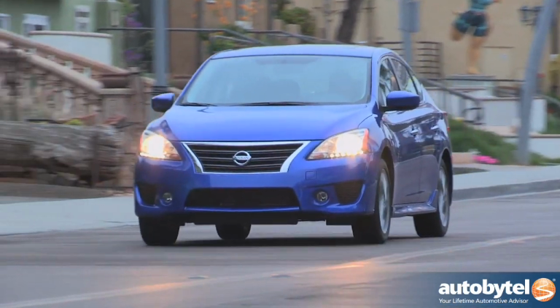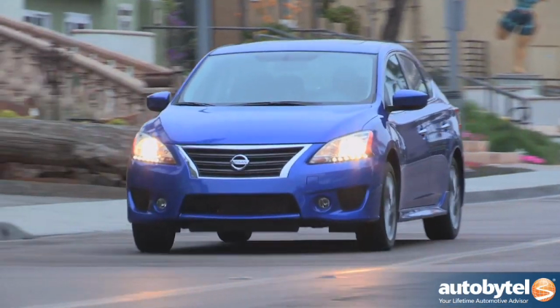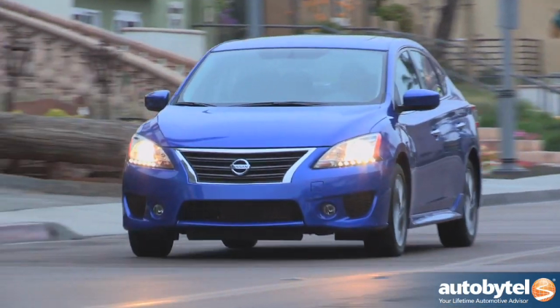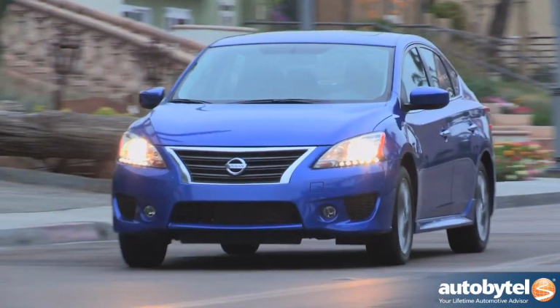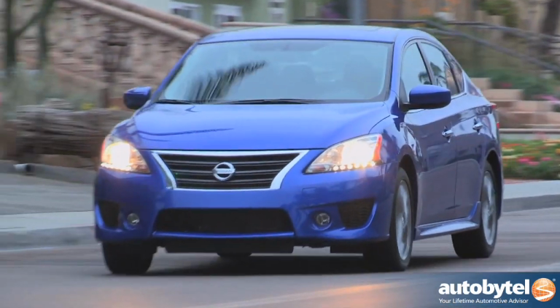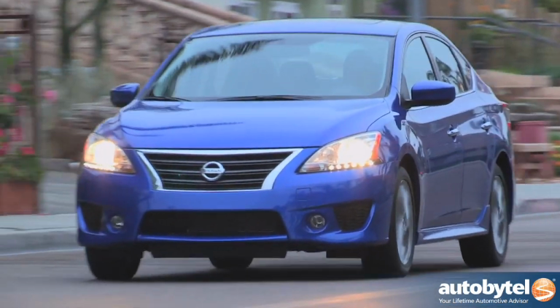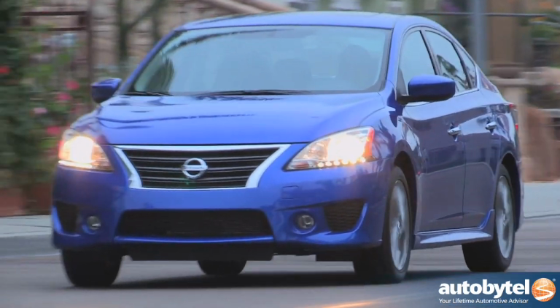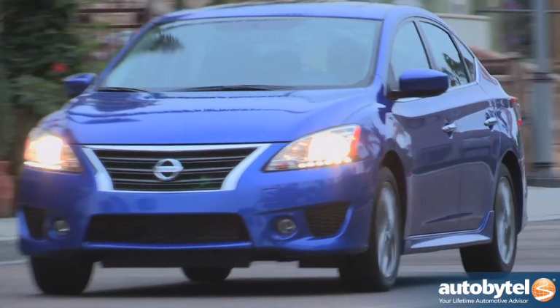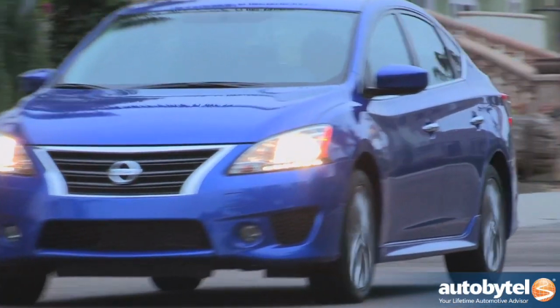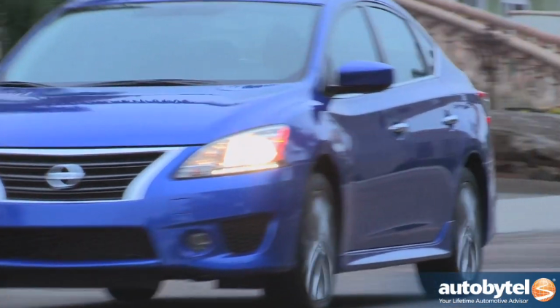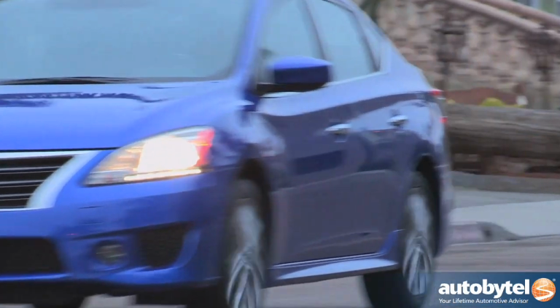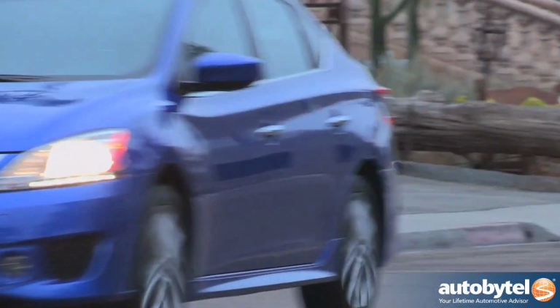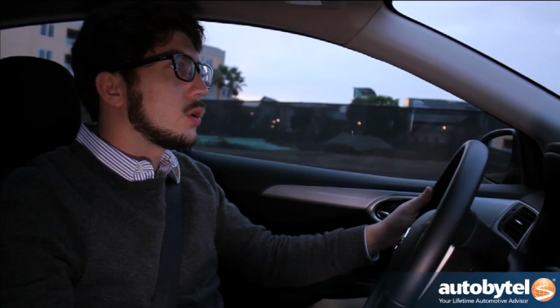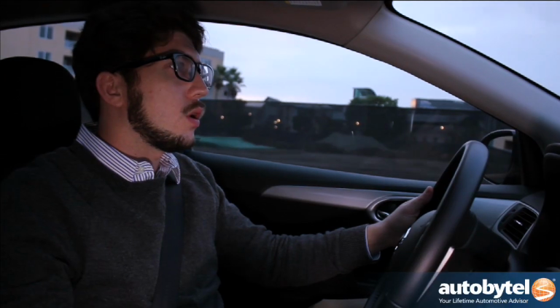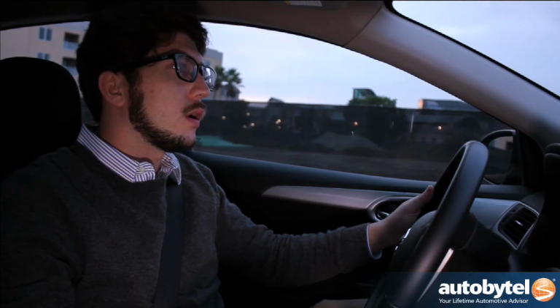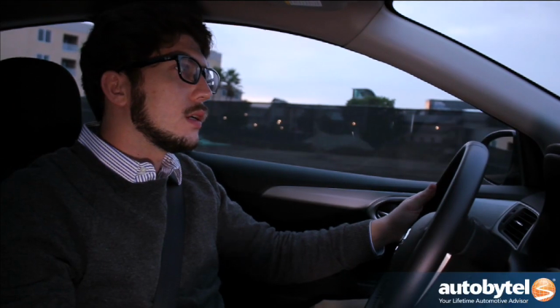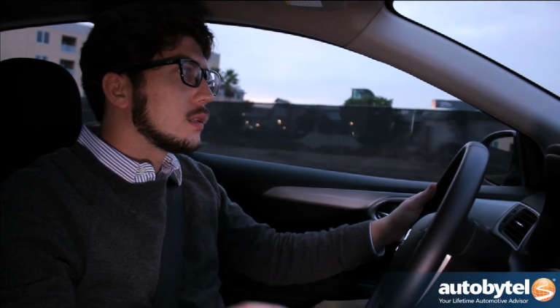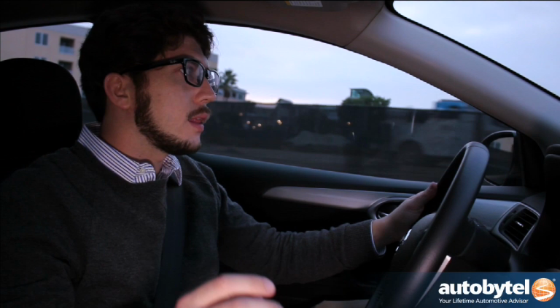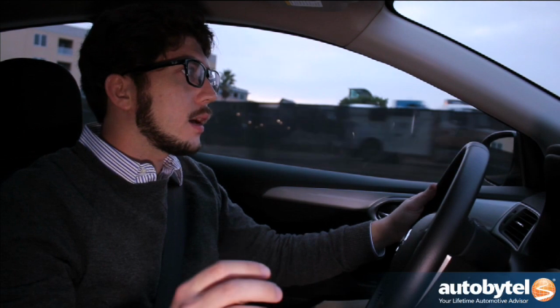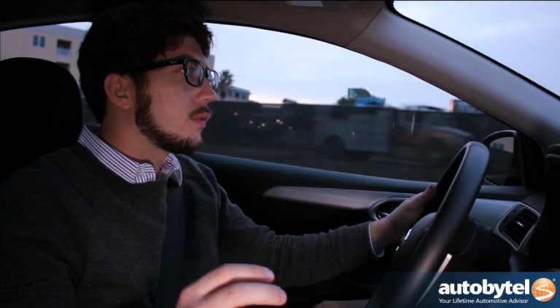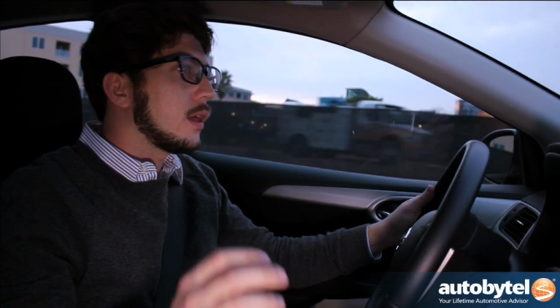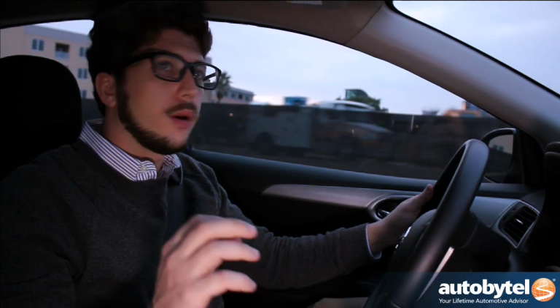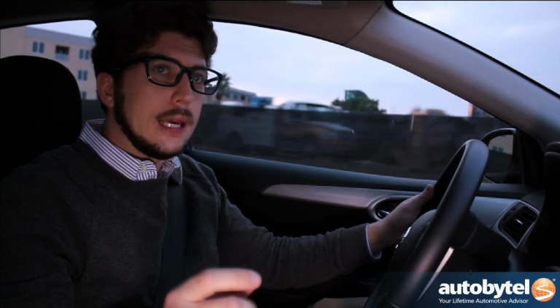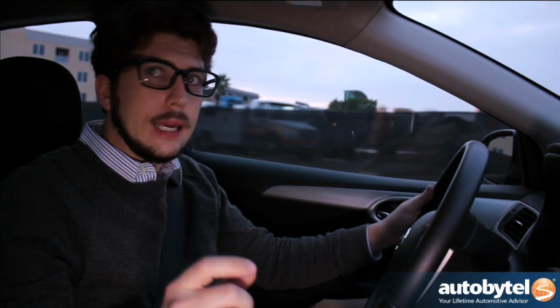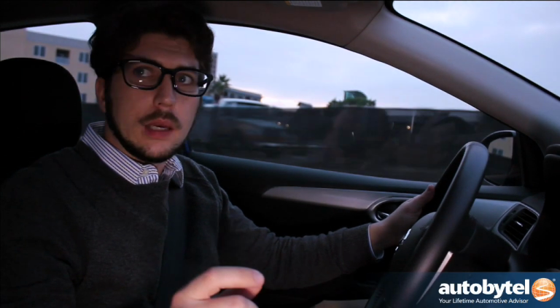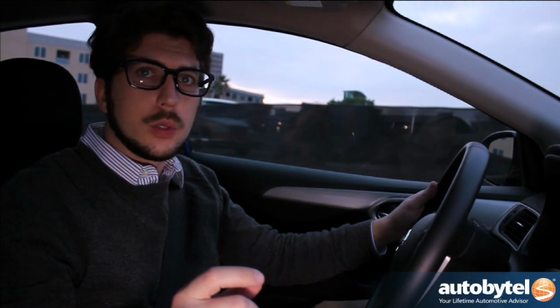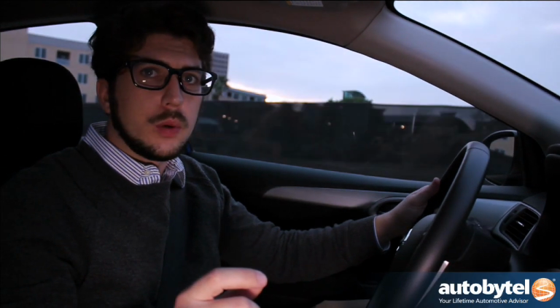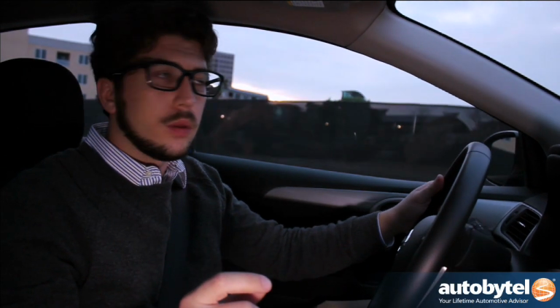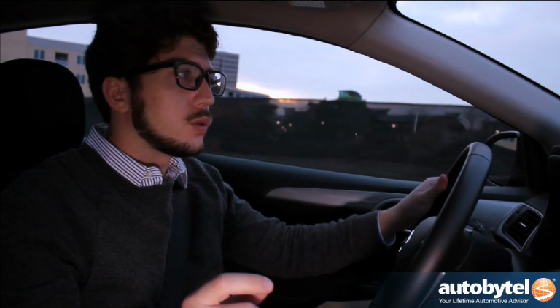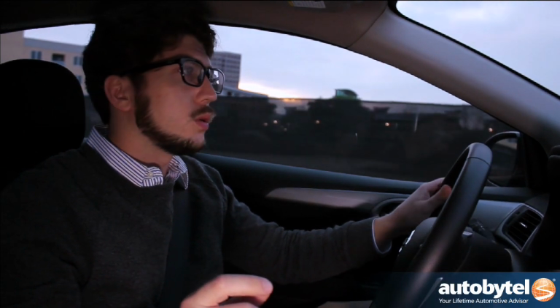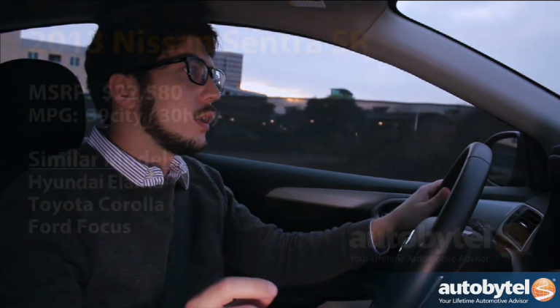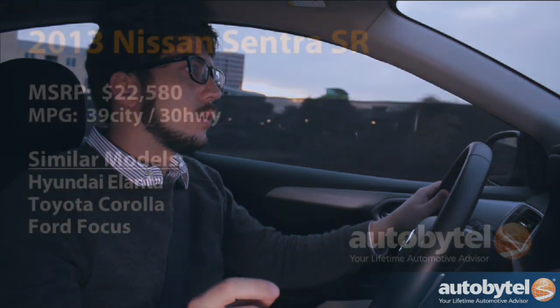Our biggest complaint with the Sentra SR is the lack of the letter E in between those two letters.